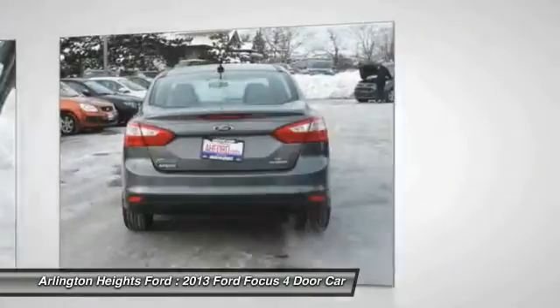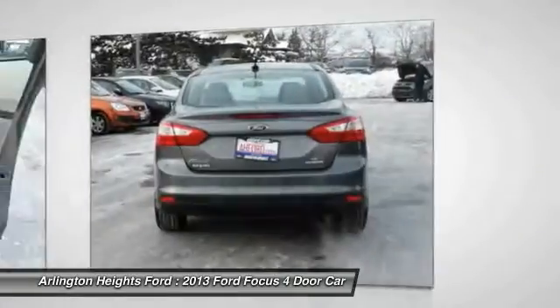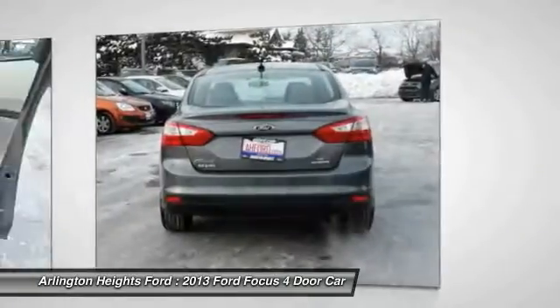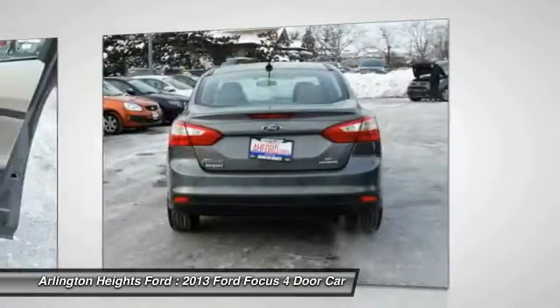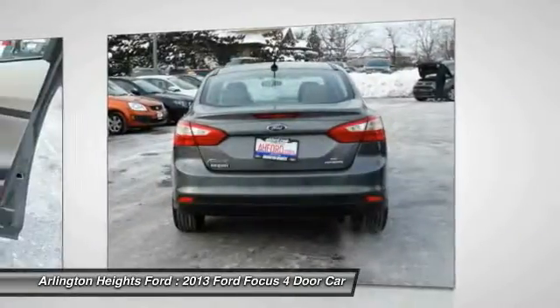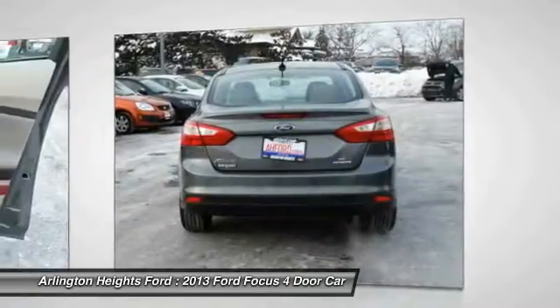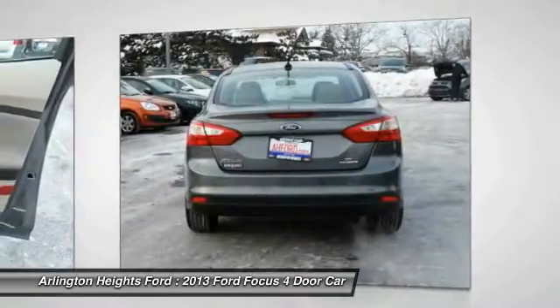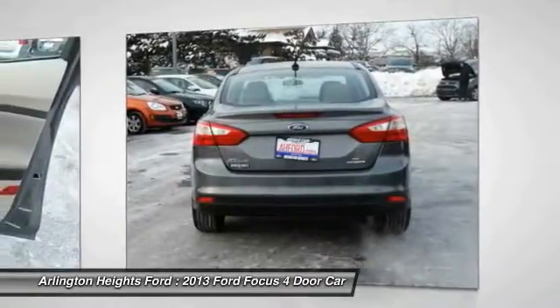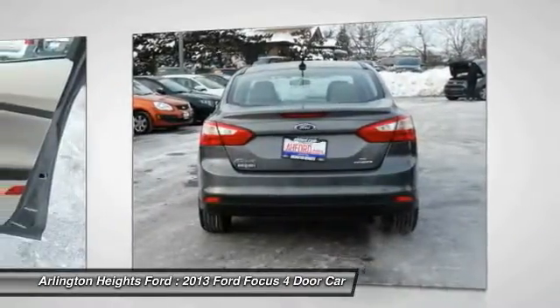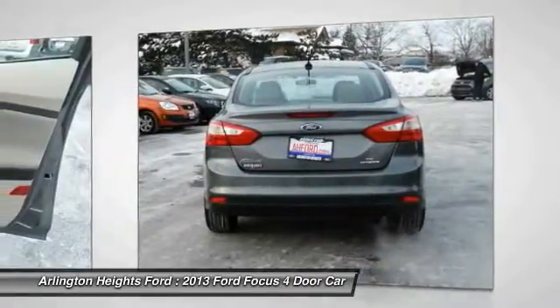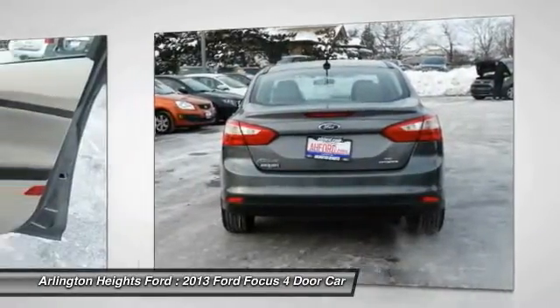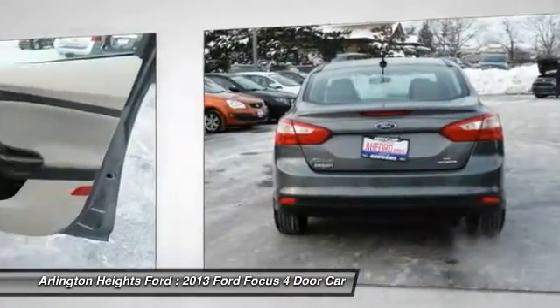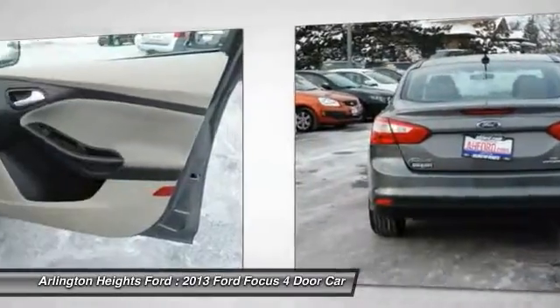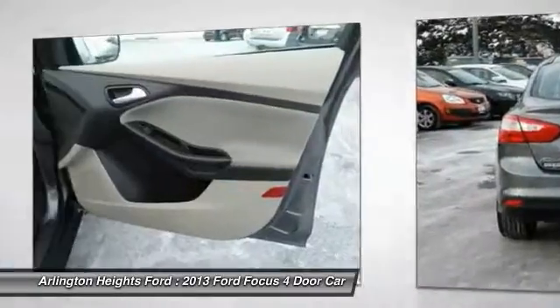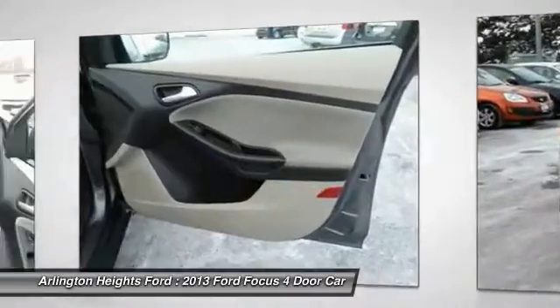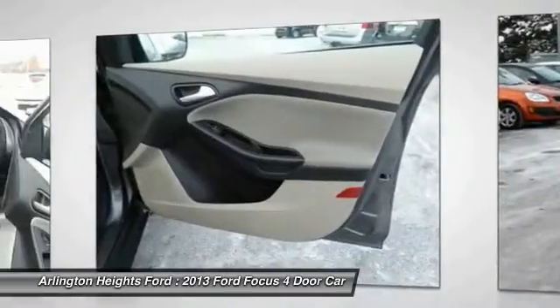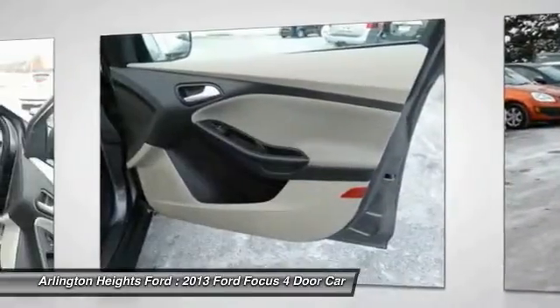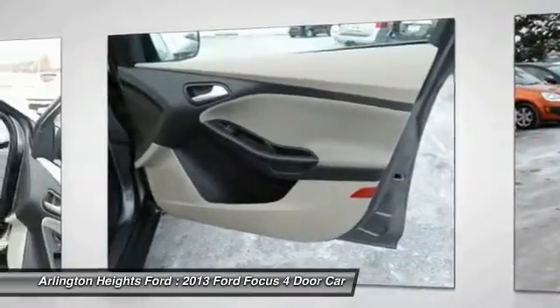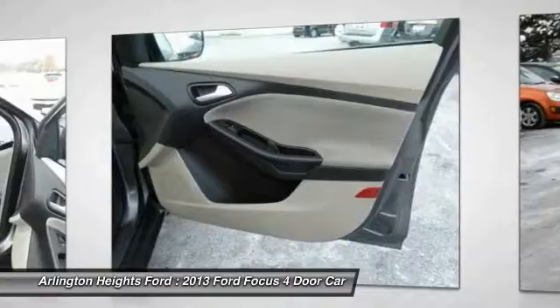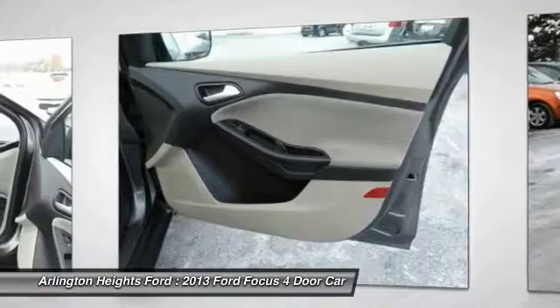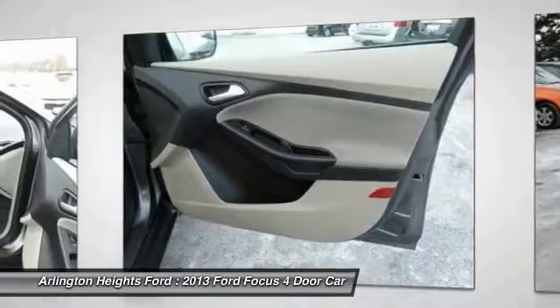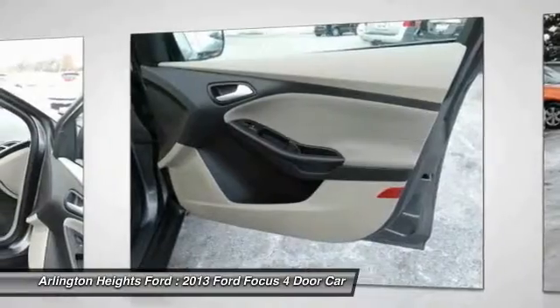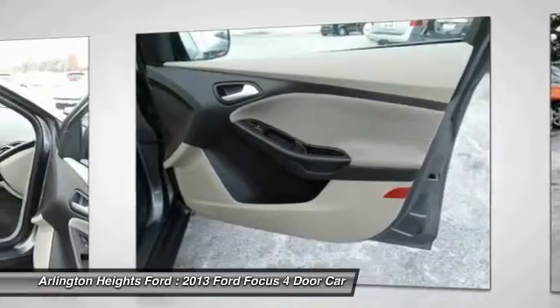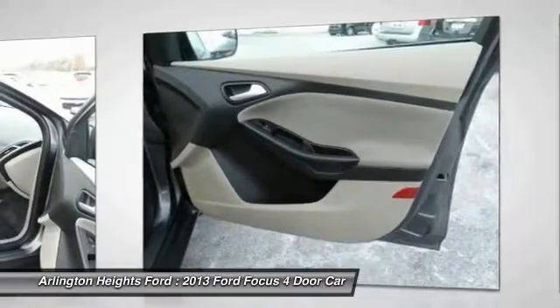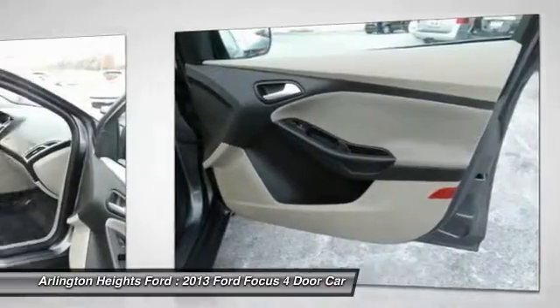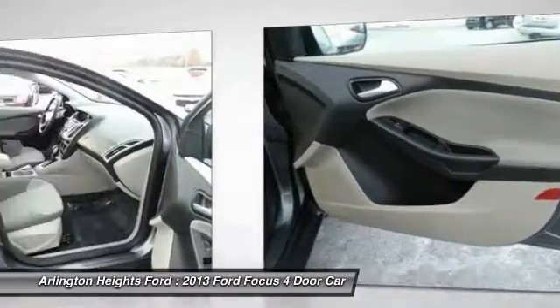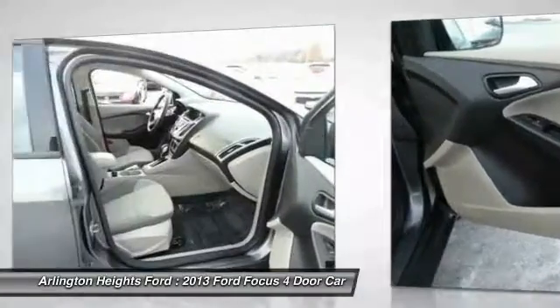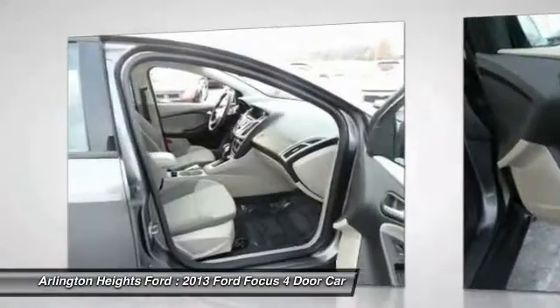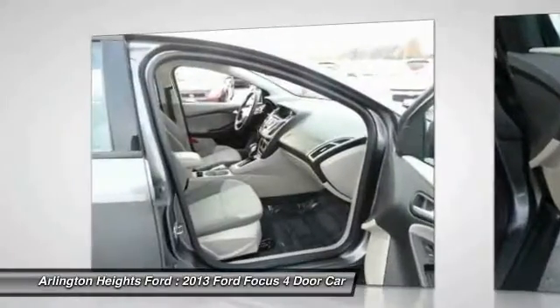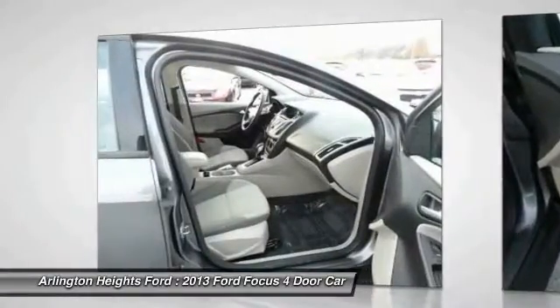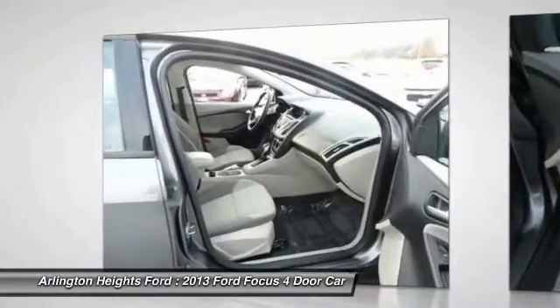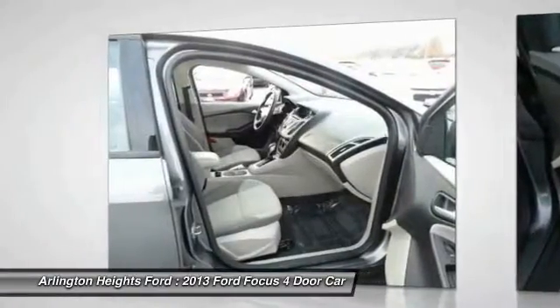Aluminum wheels. Floor mats. Cruise control. Hands-free communication. Rear defrost.